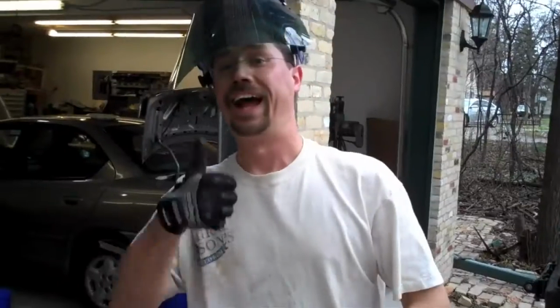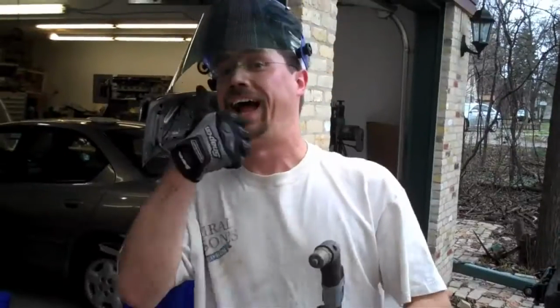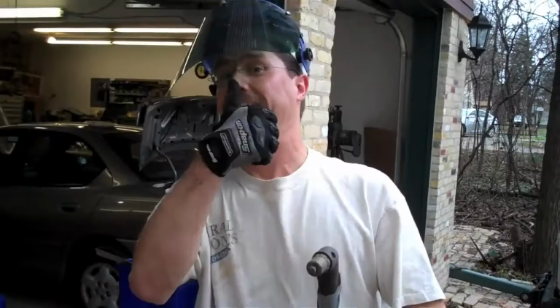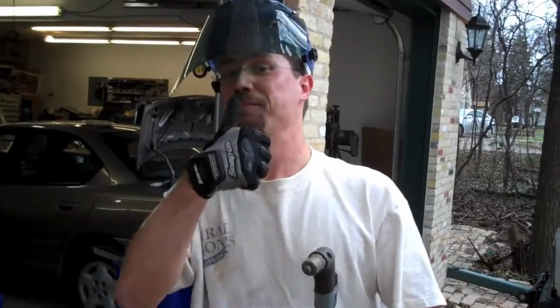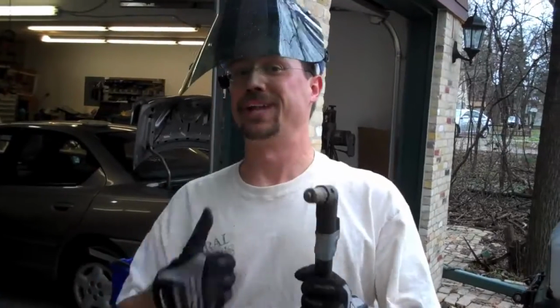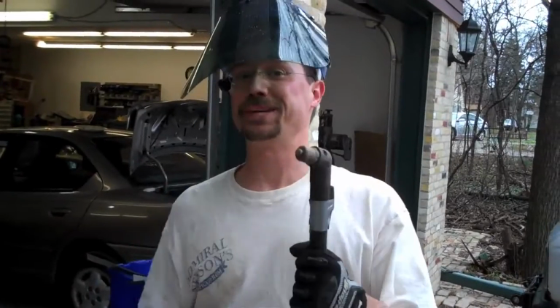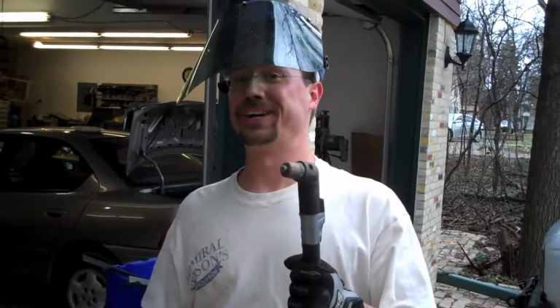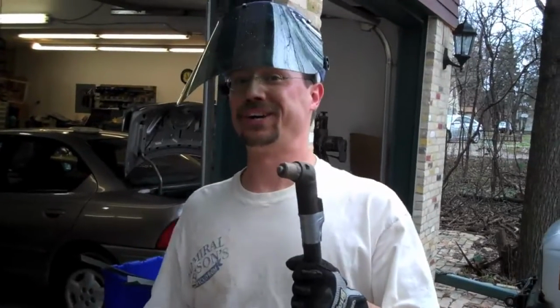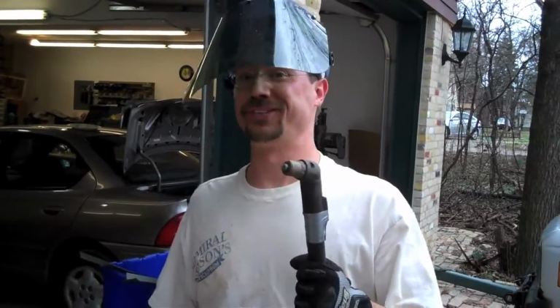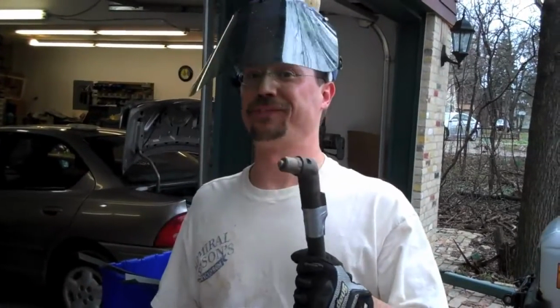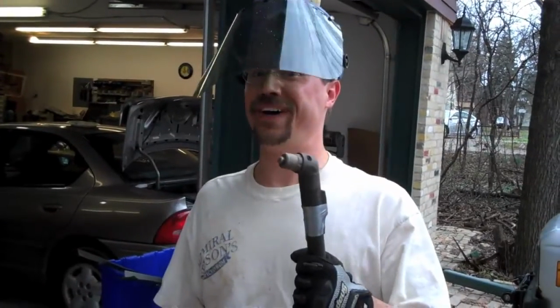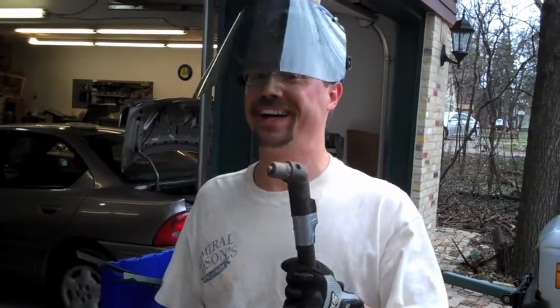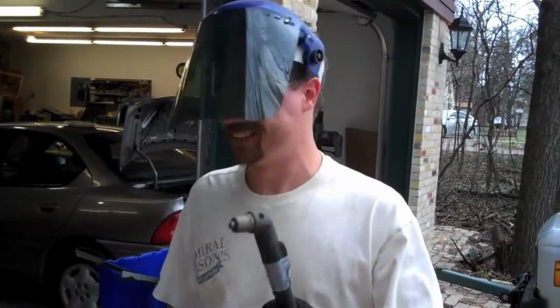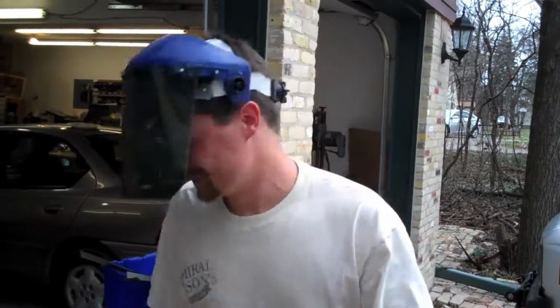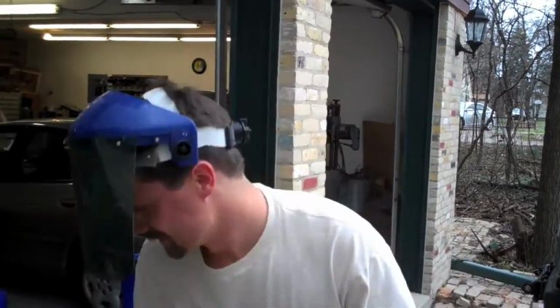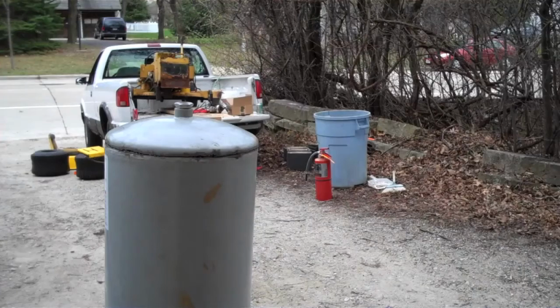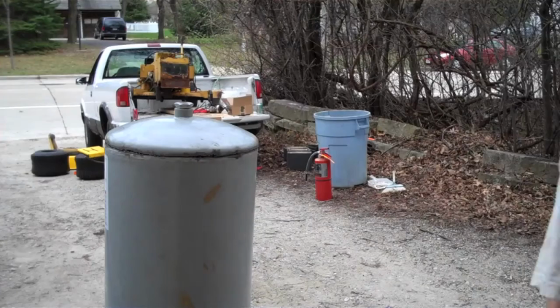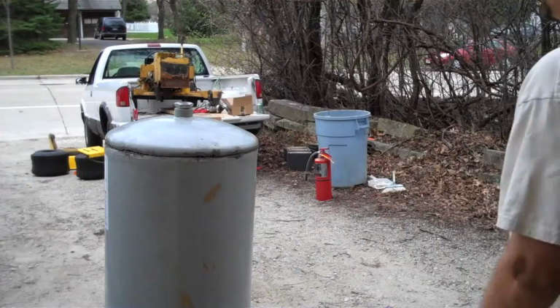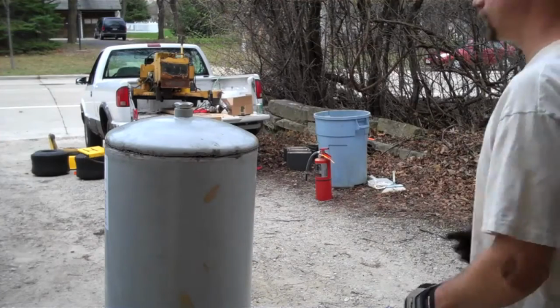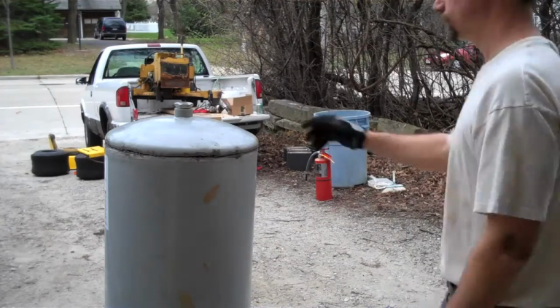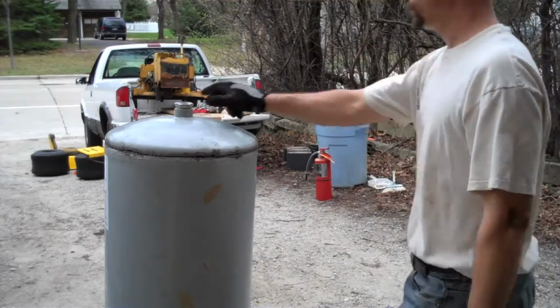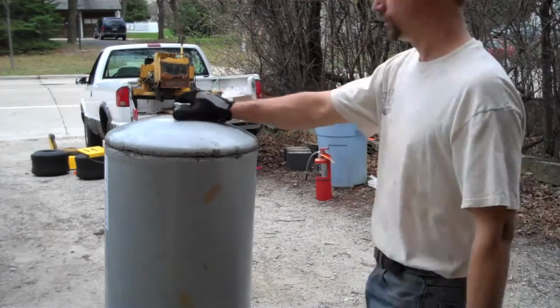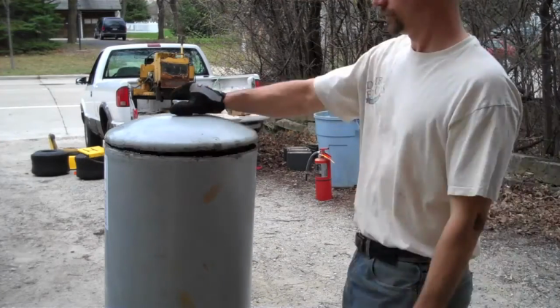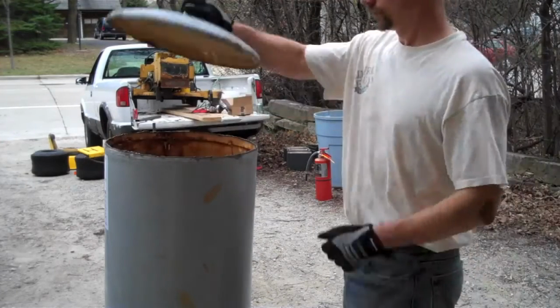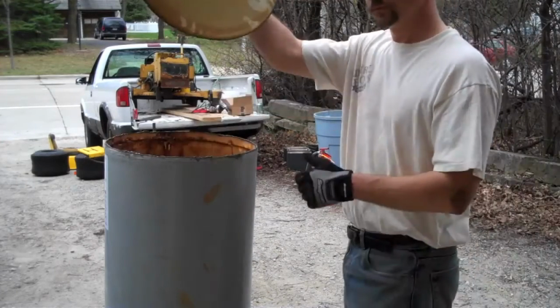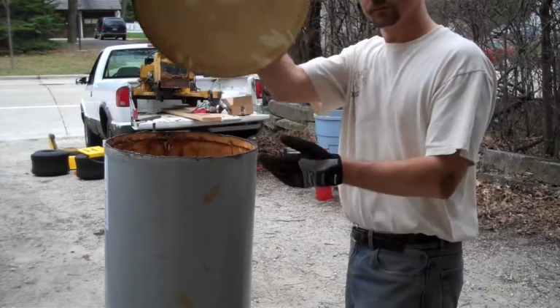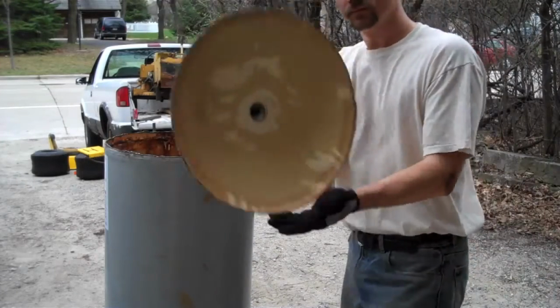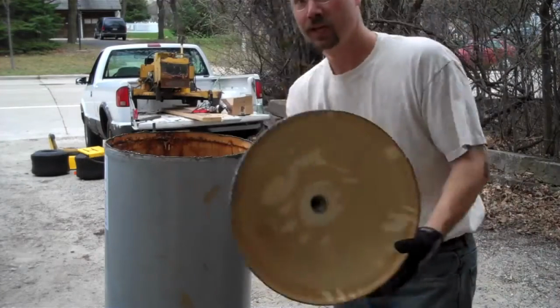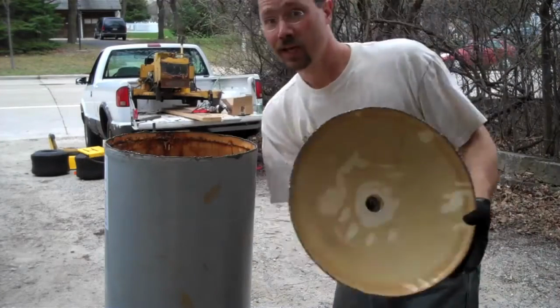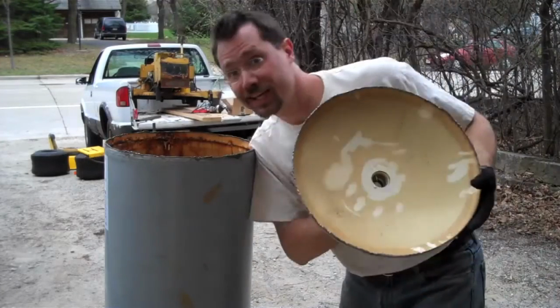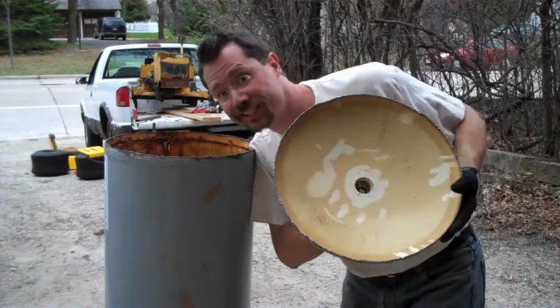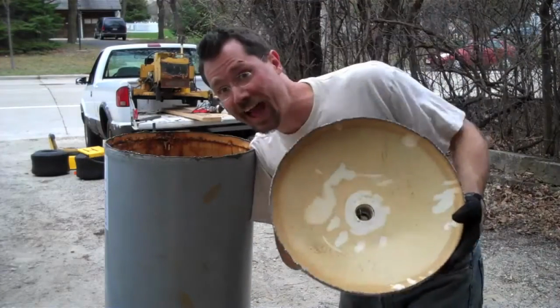How does it feel? Plasma cutters are fun! Tada!